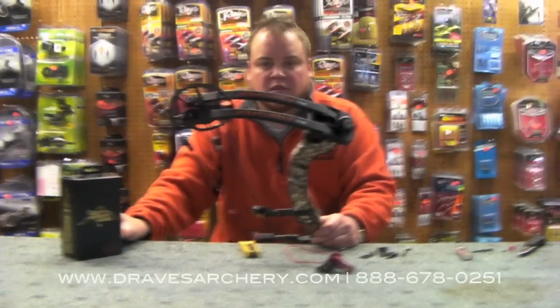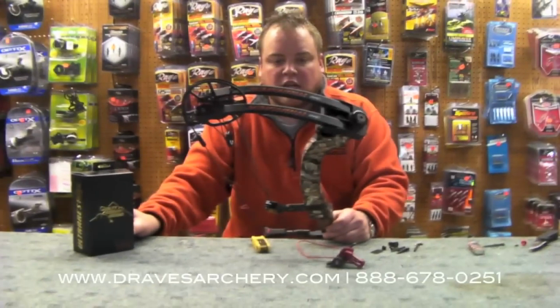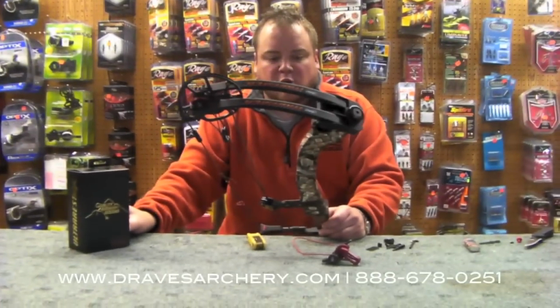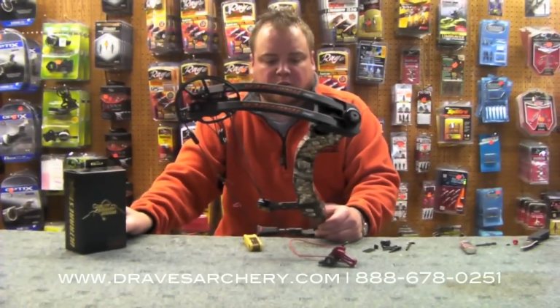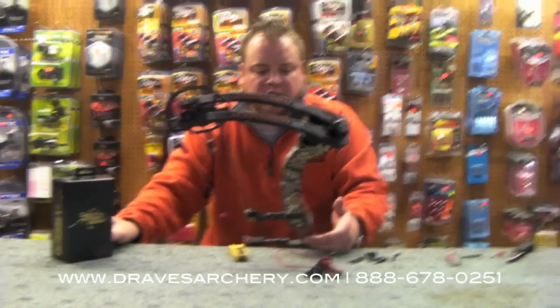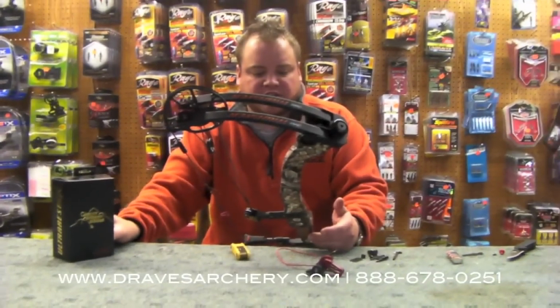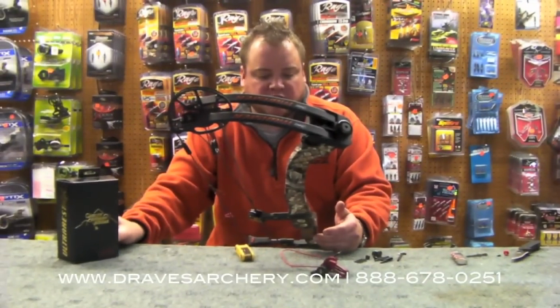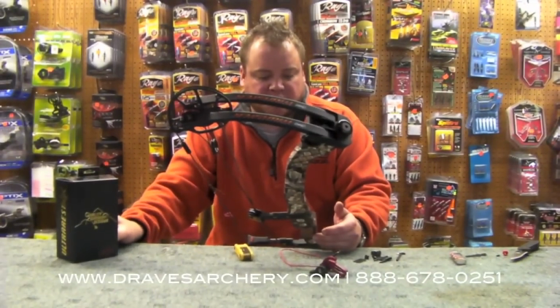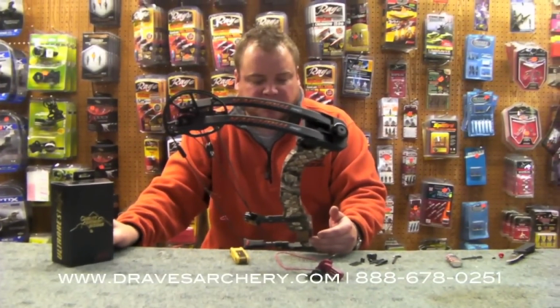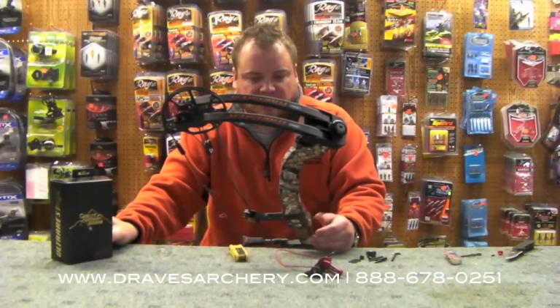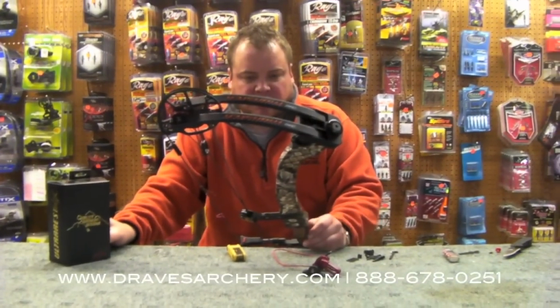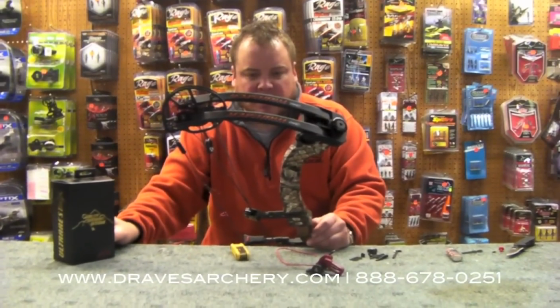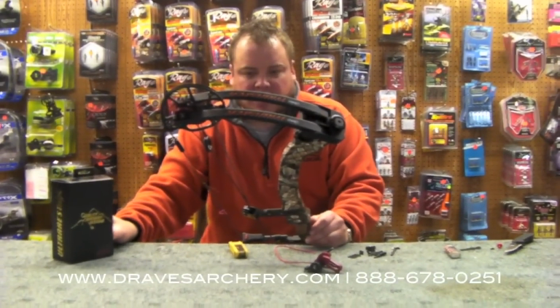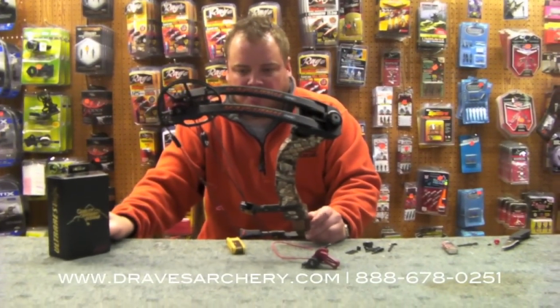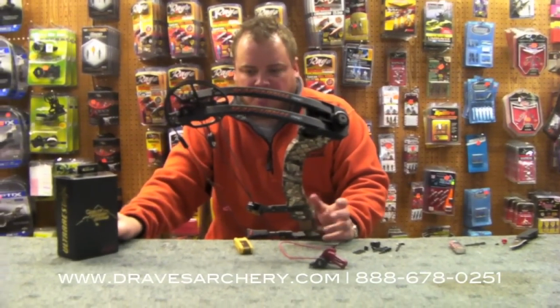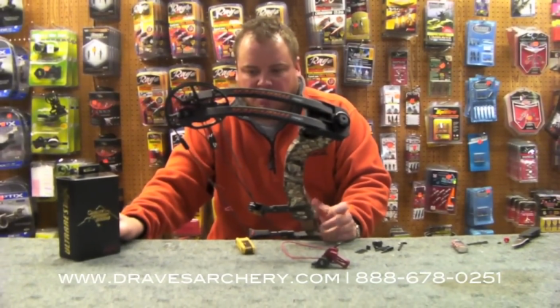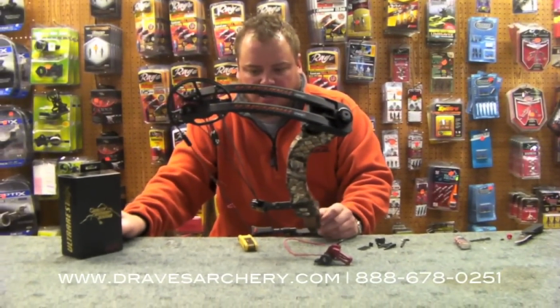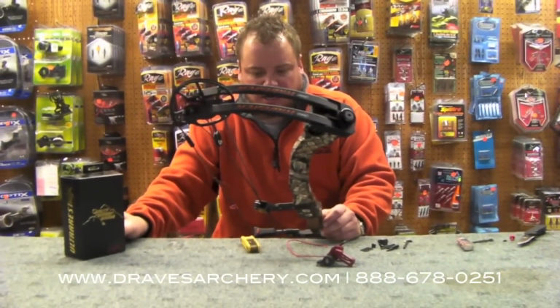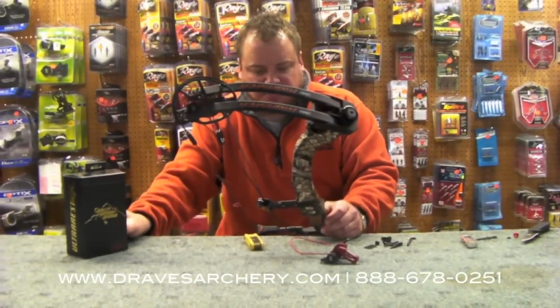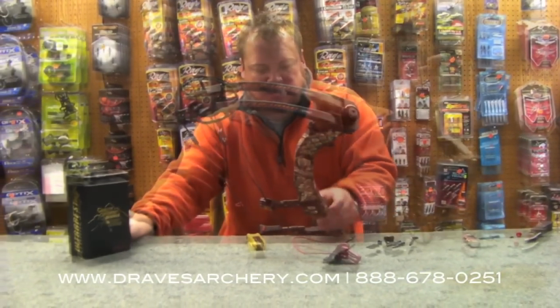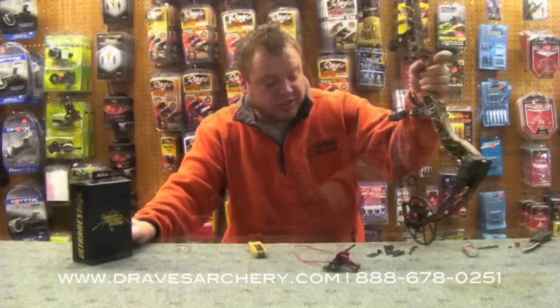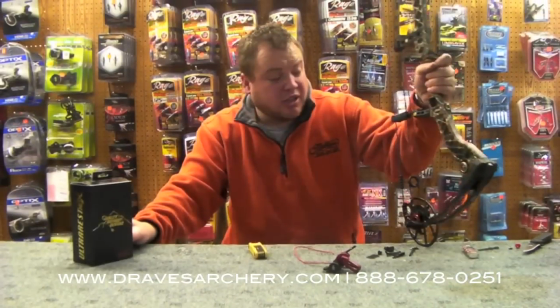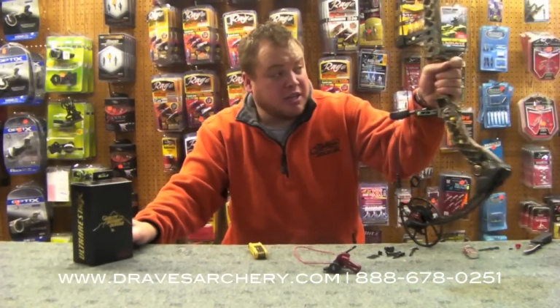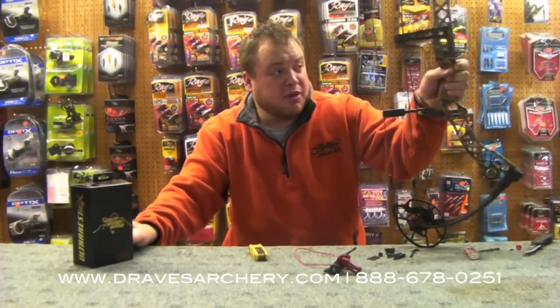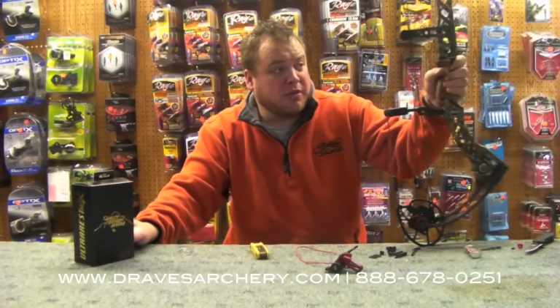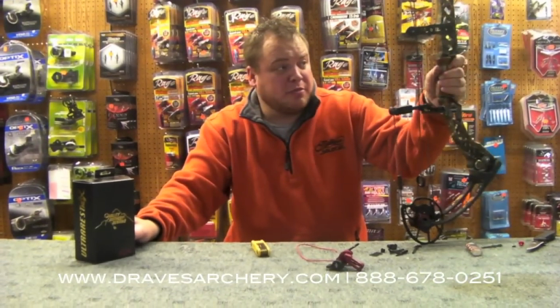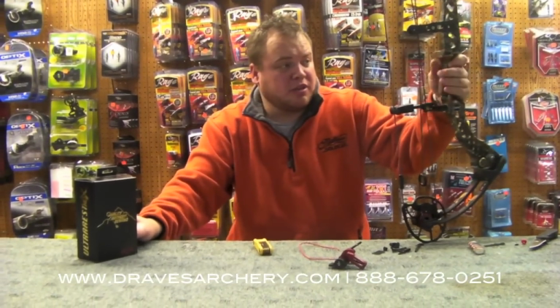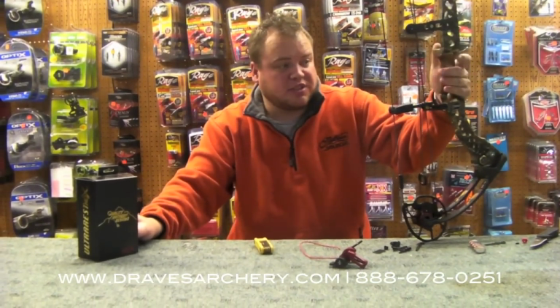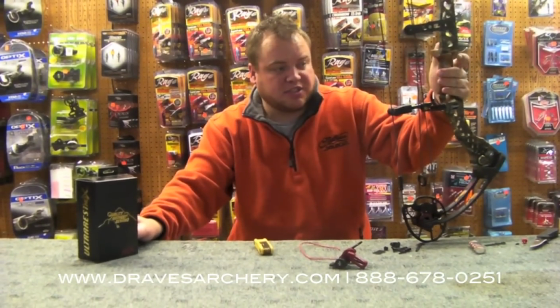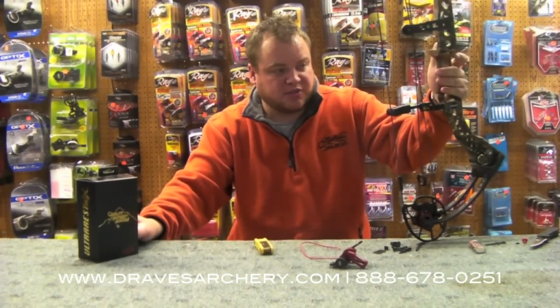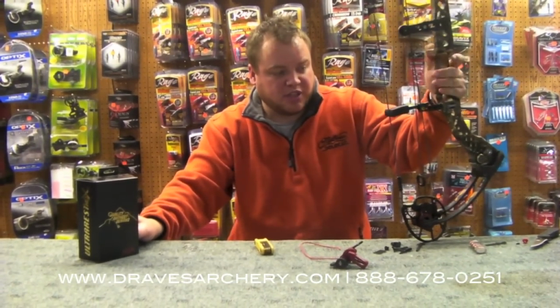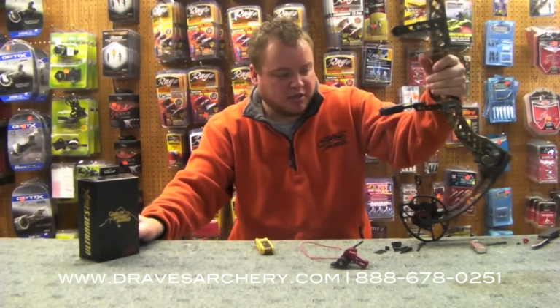Hello, welcome to Draves Archery, dravesarchery.com. I'm setting up a hunting bow, my MR6 for the year.